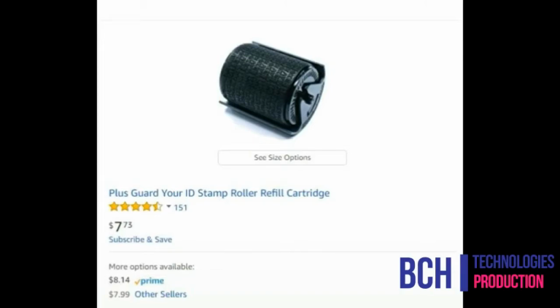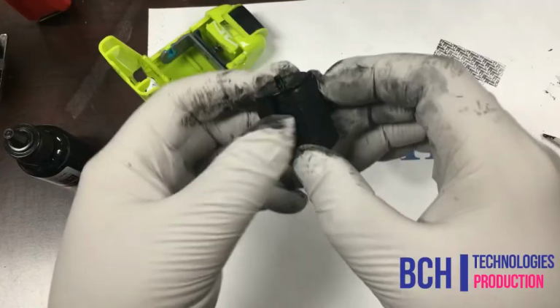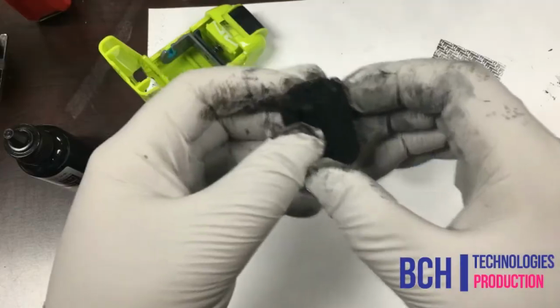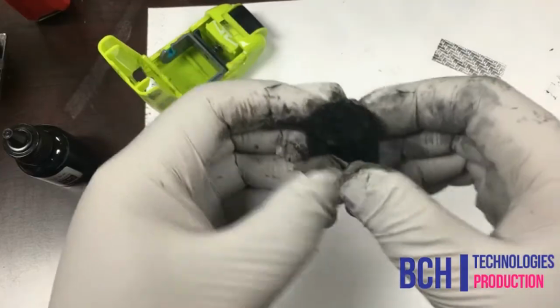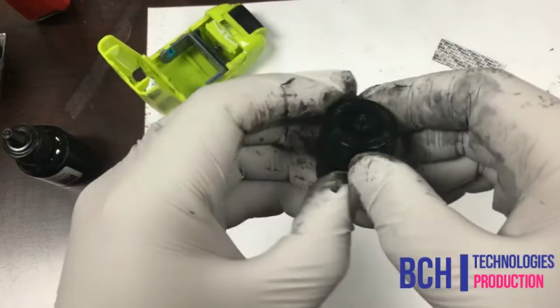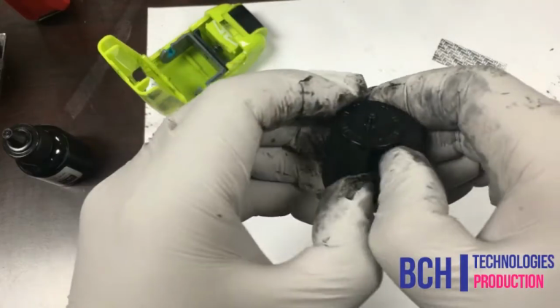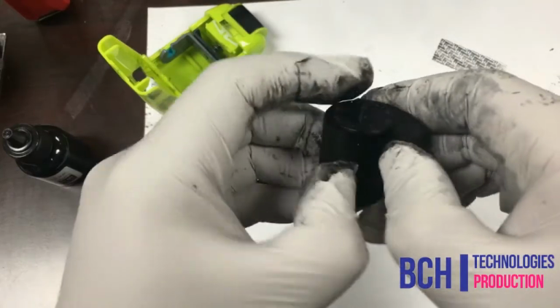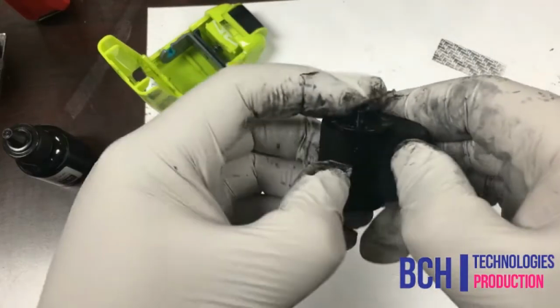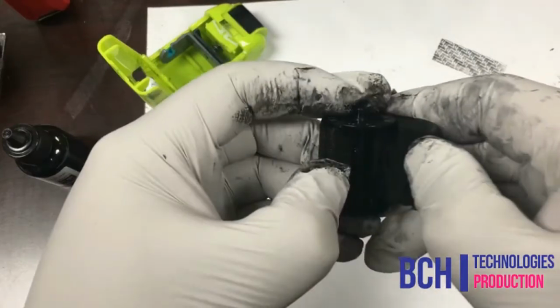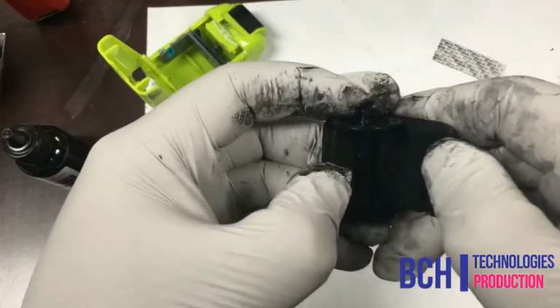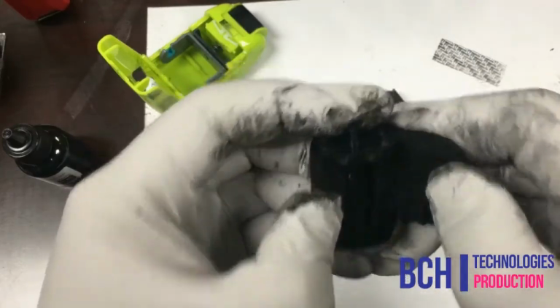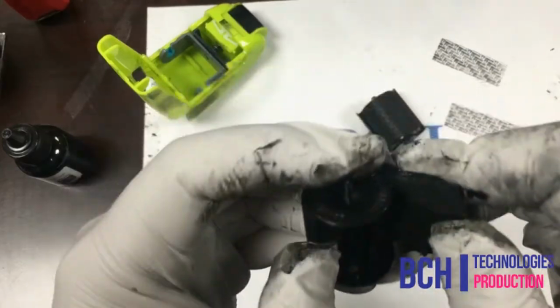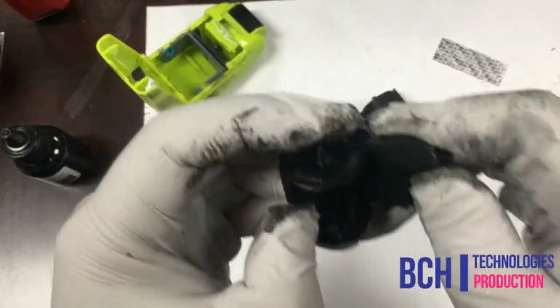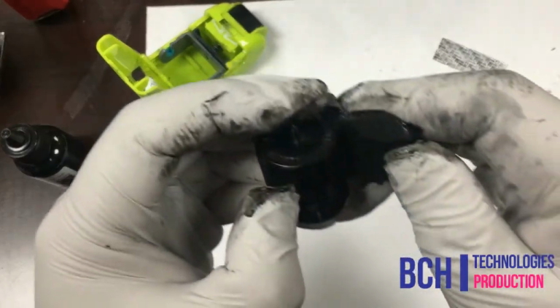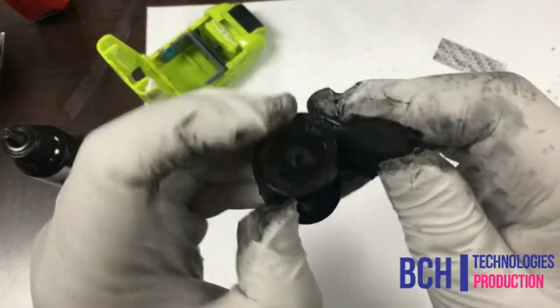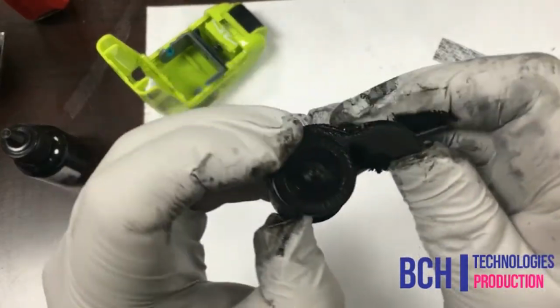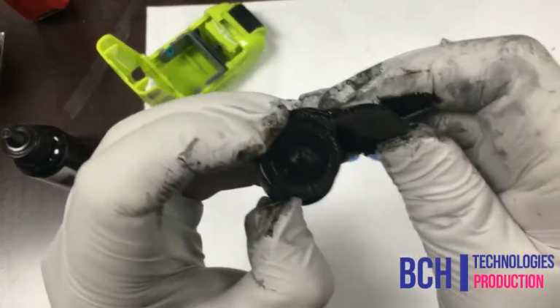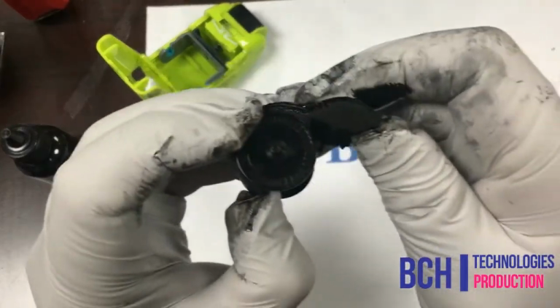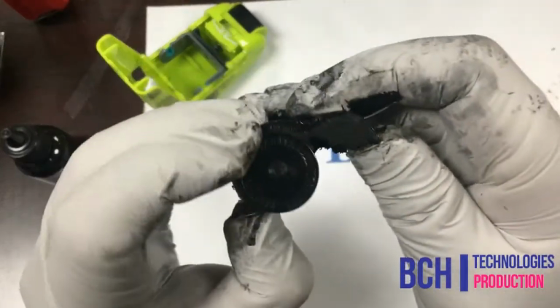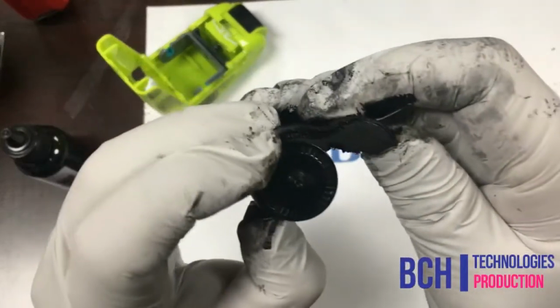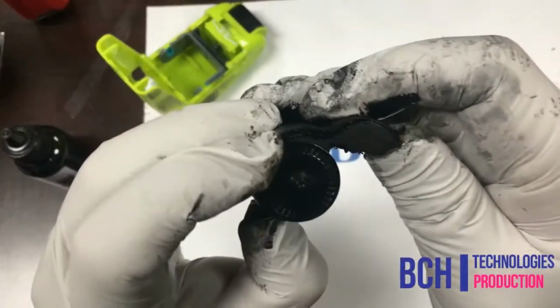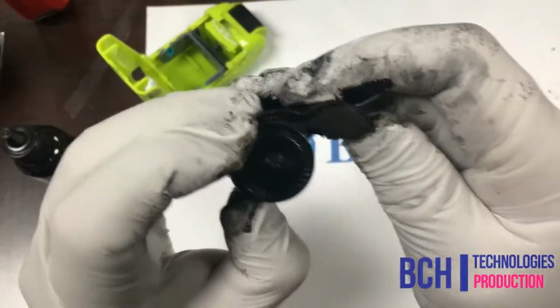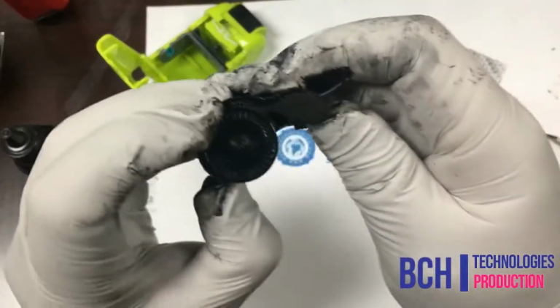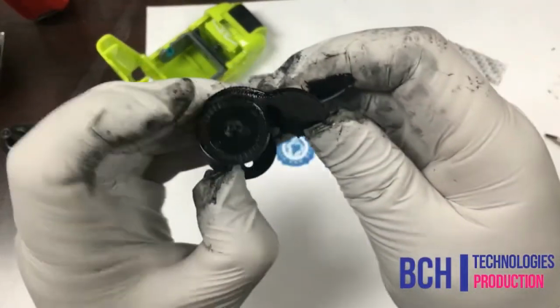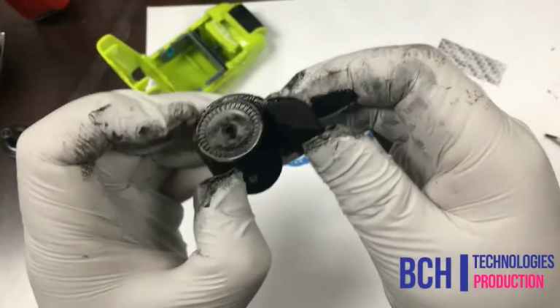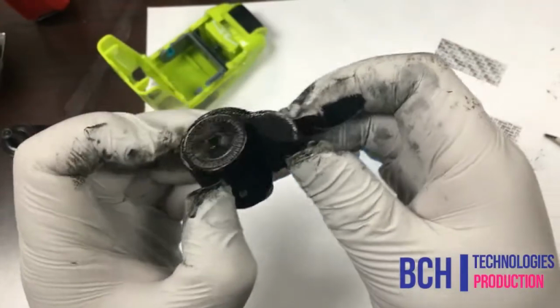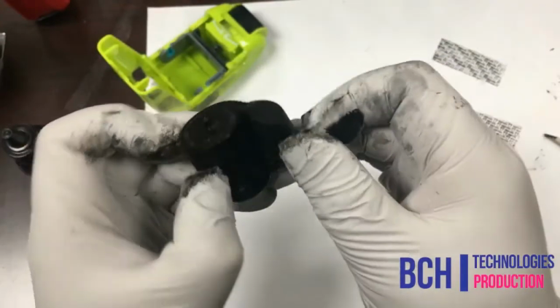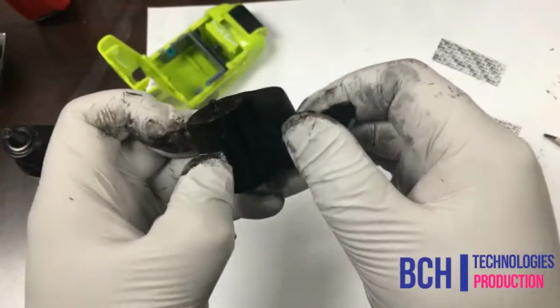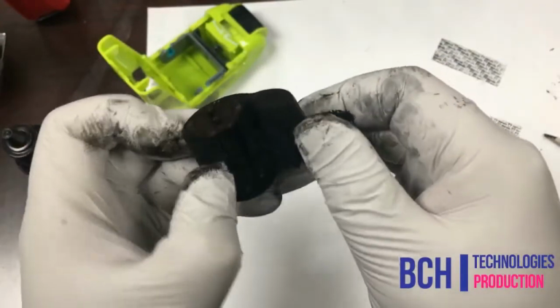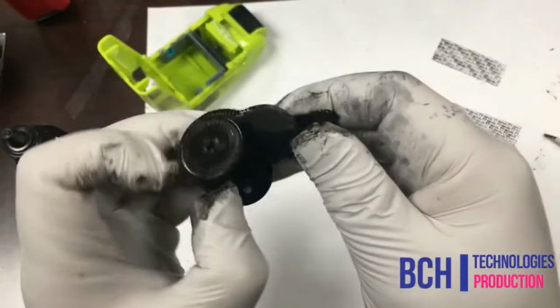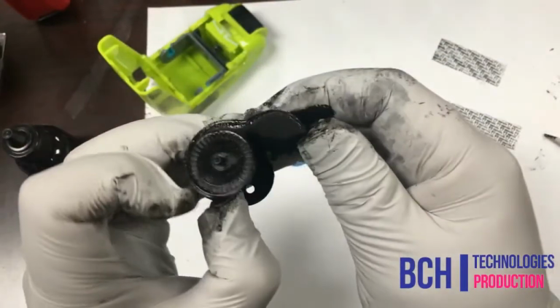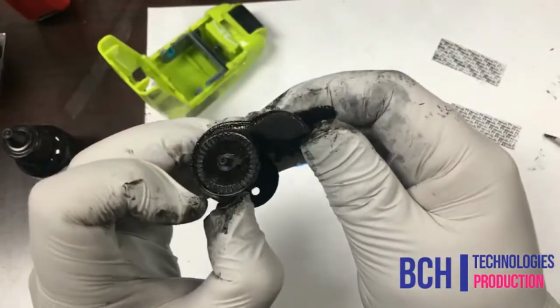We cut the stamp core open. You can see there is a sponge cylinder, and a layer of rubber covers the sponge.